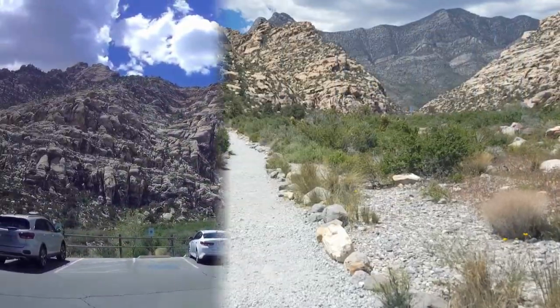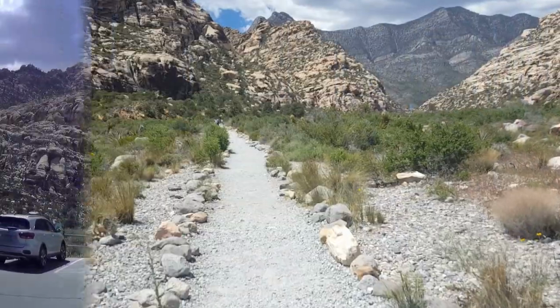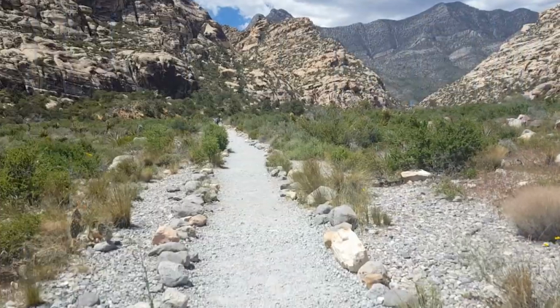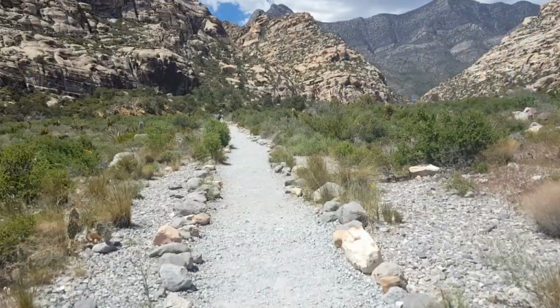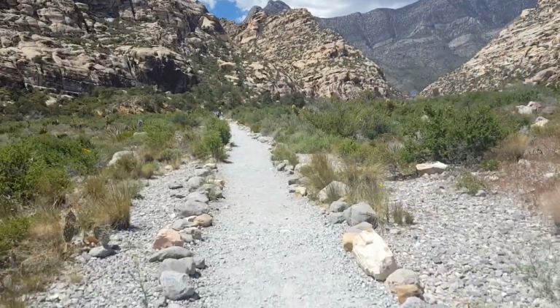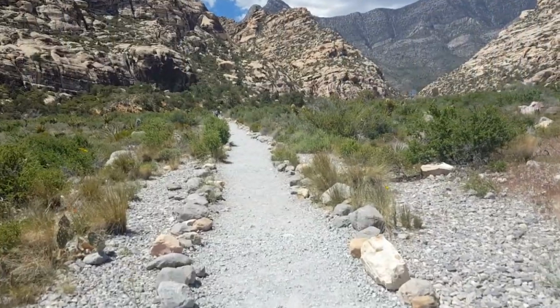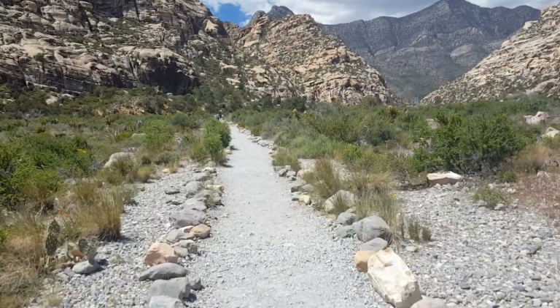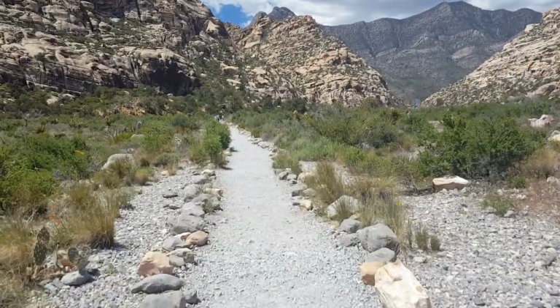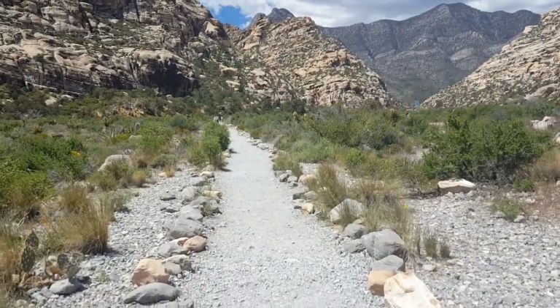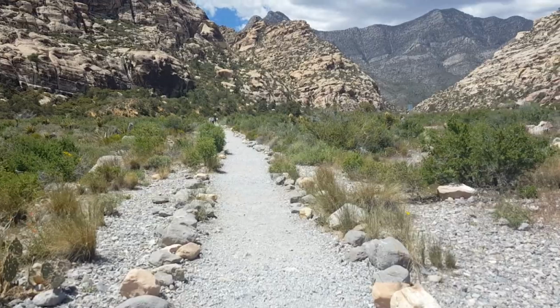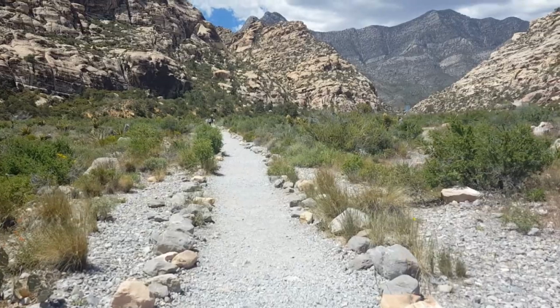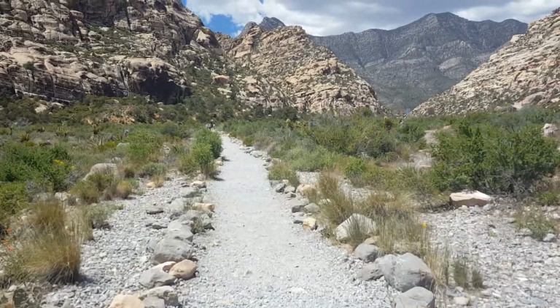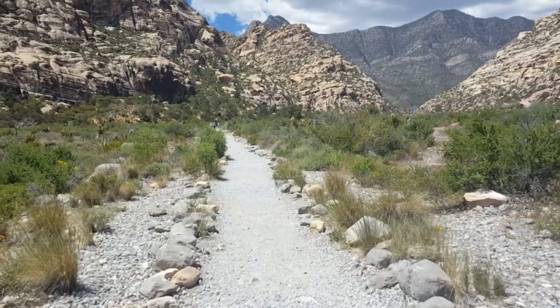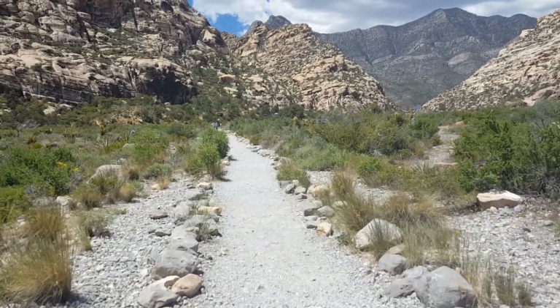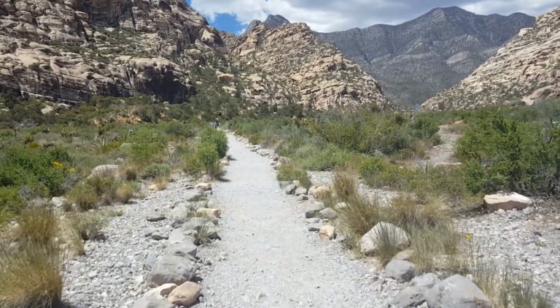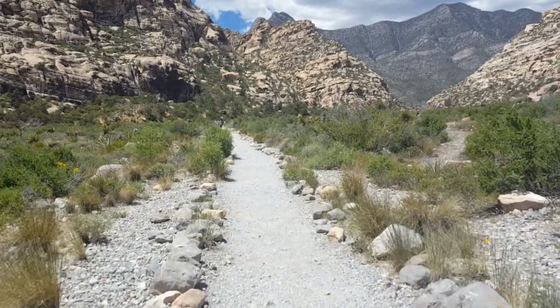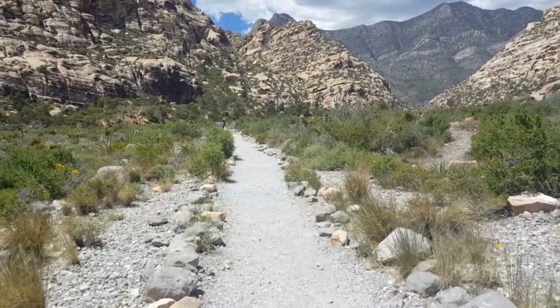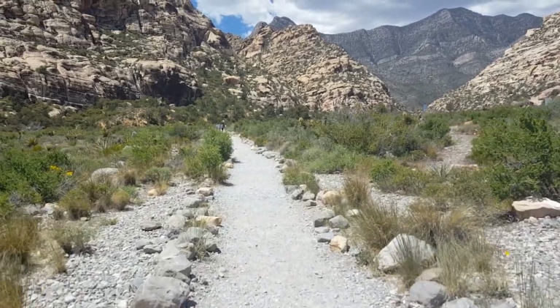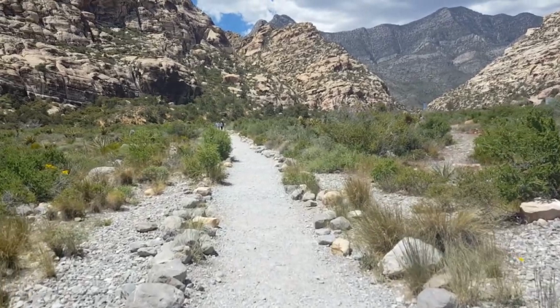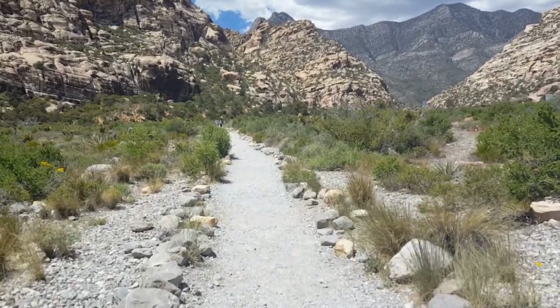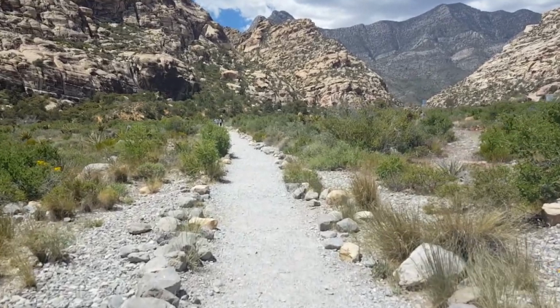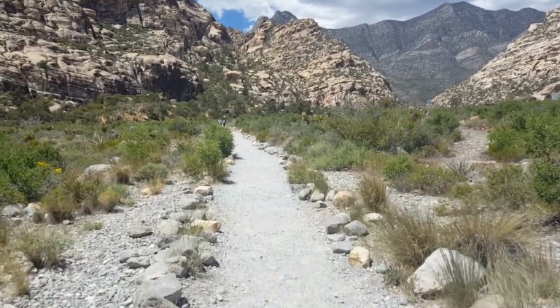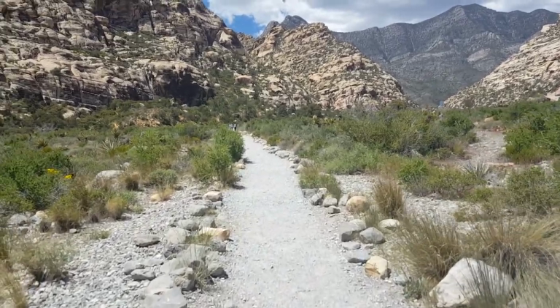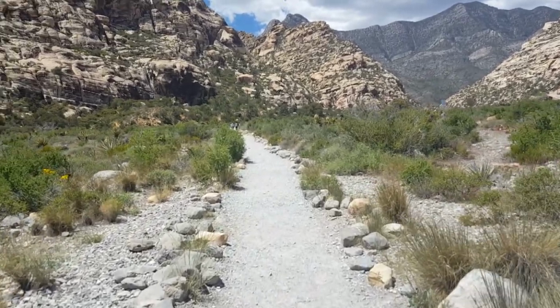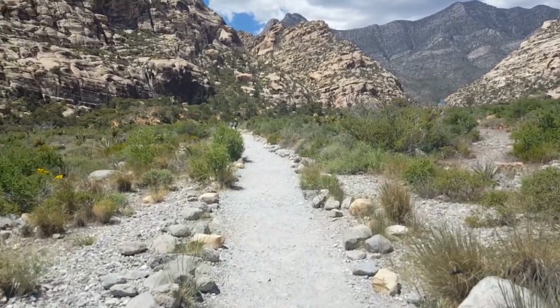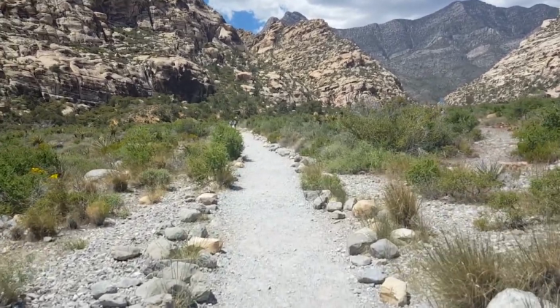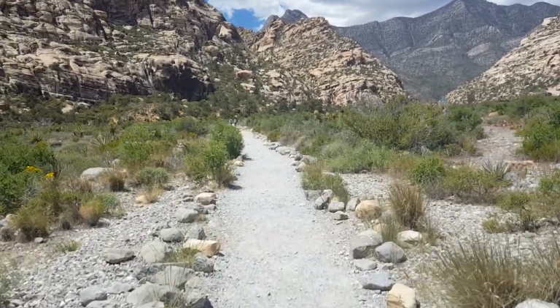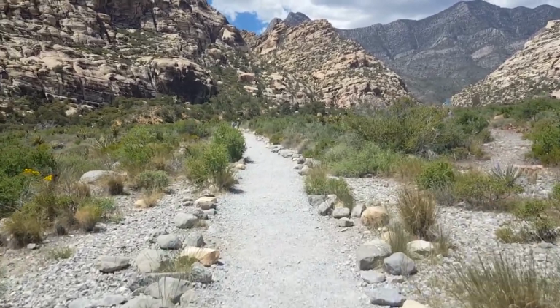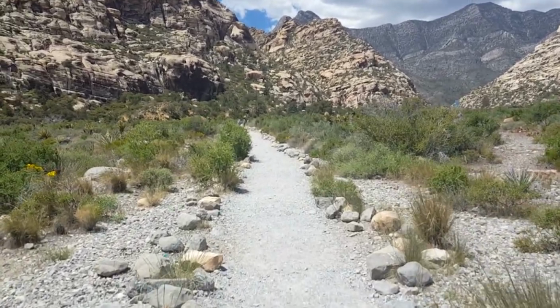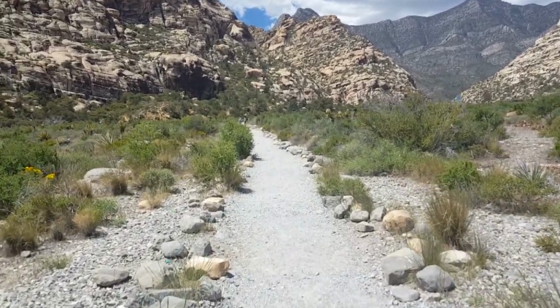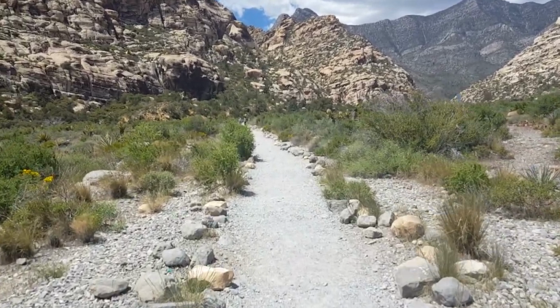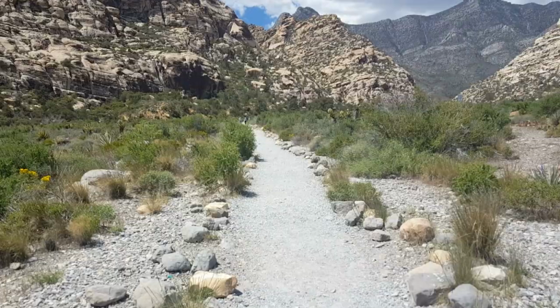We're starting out on the Willow Springs Trail, a mile-and-a-half loop trail.